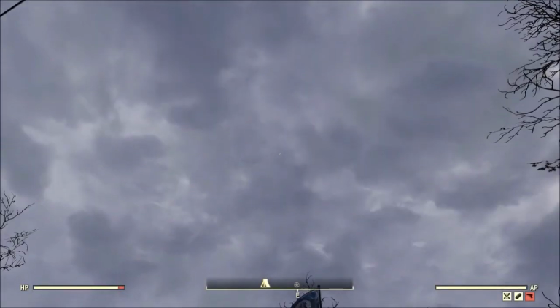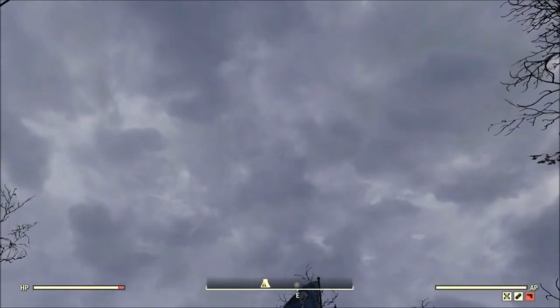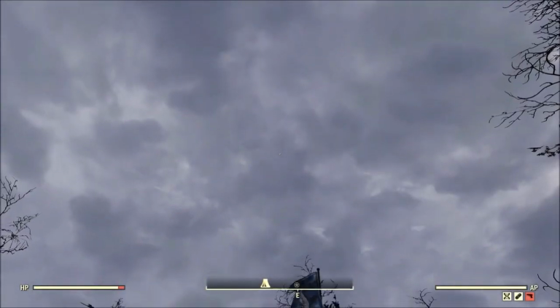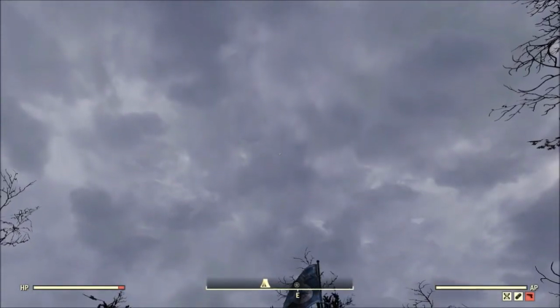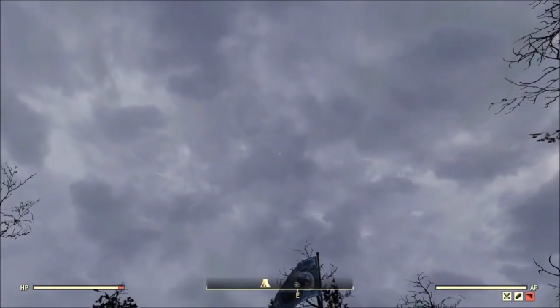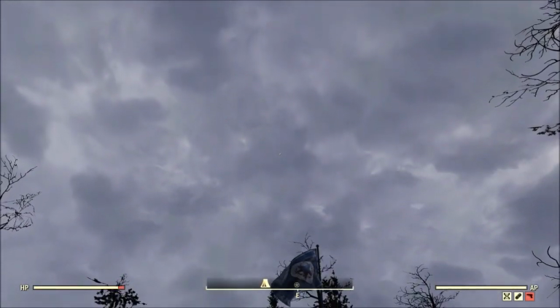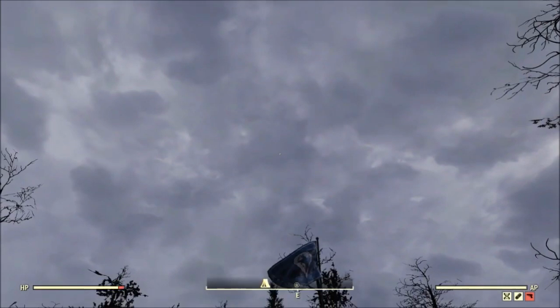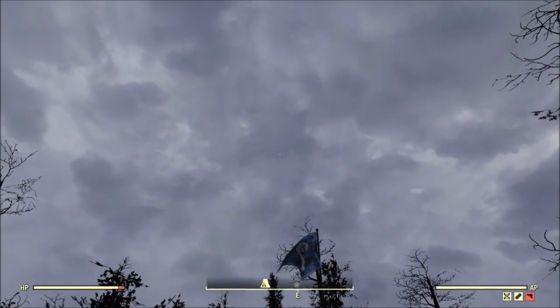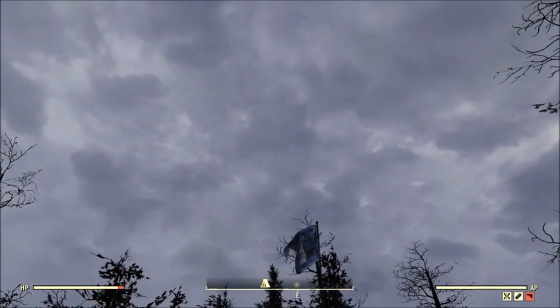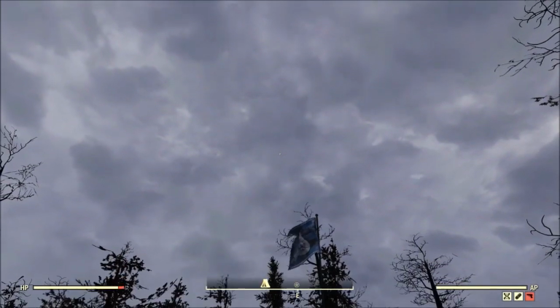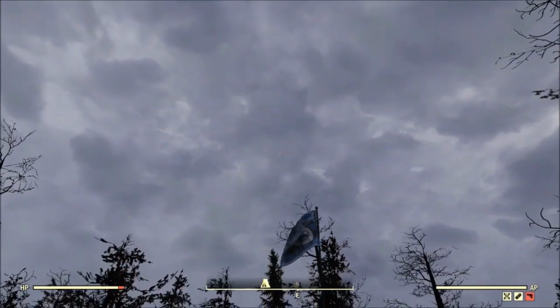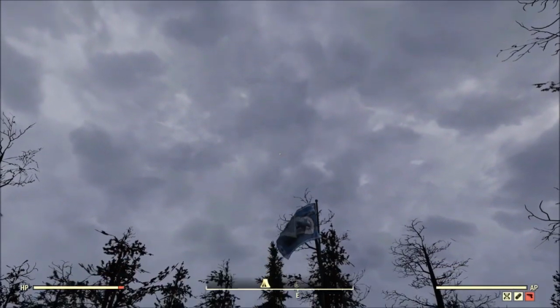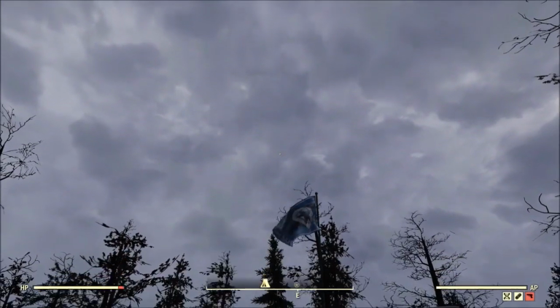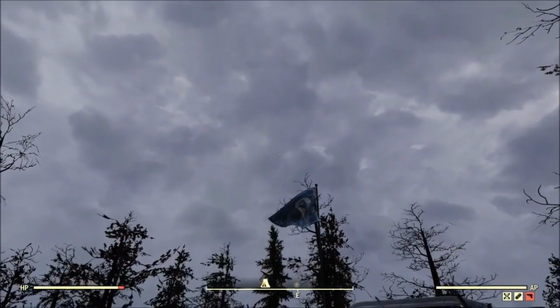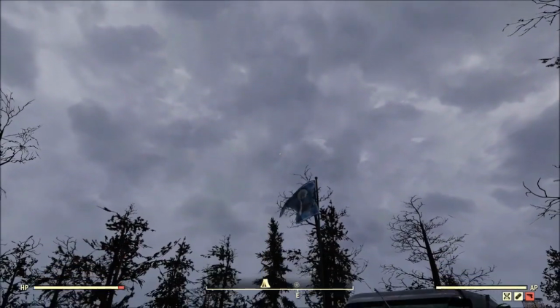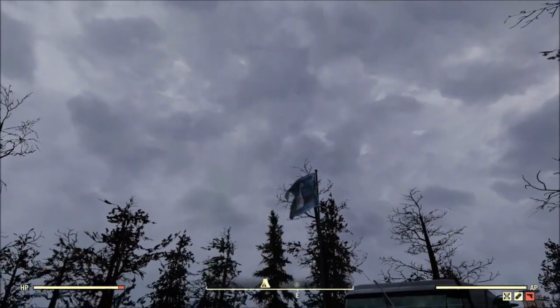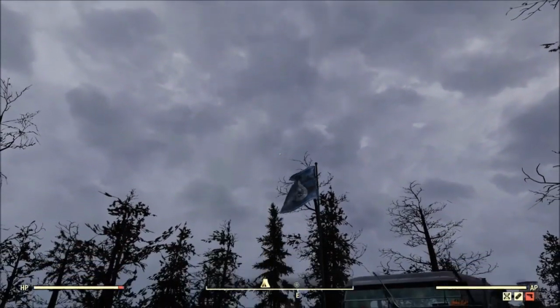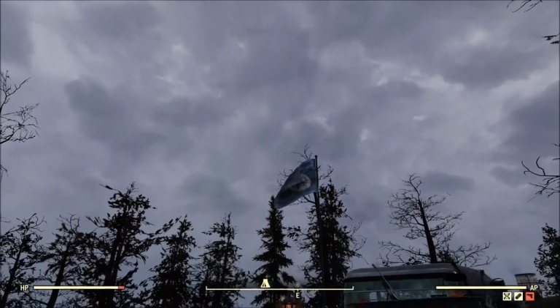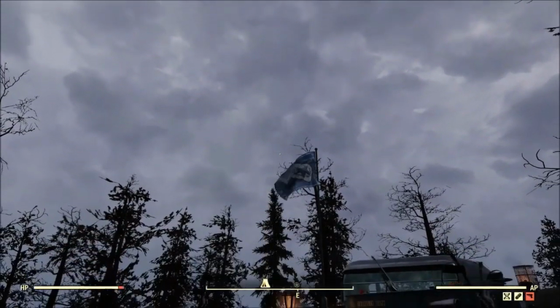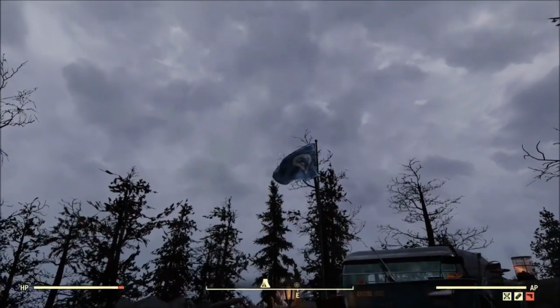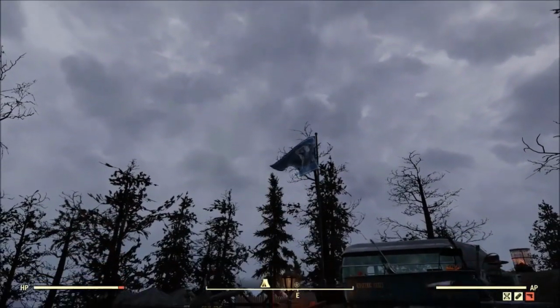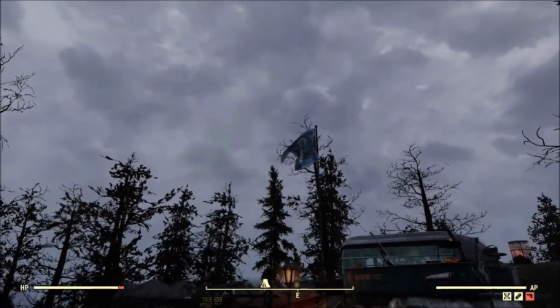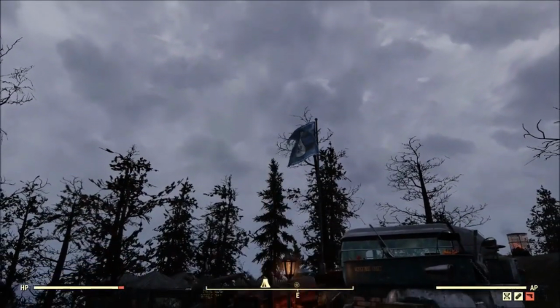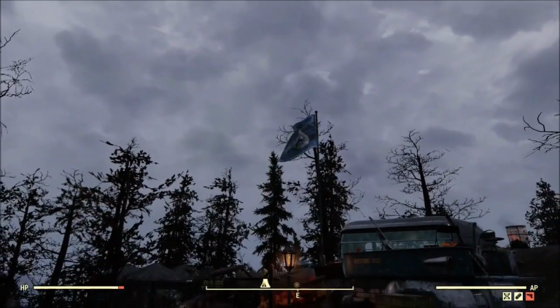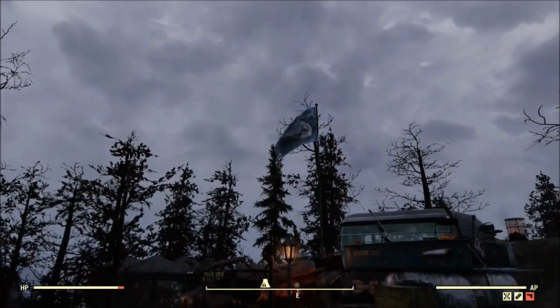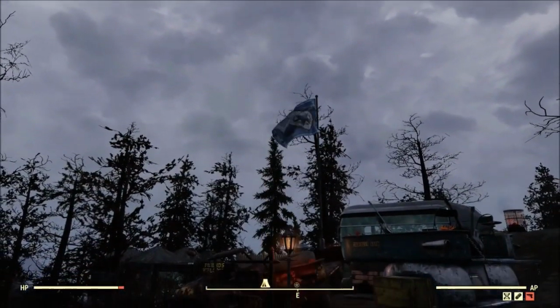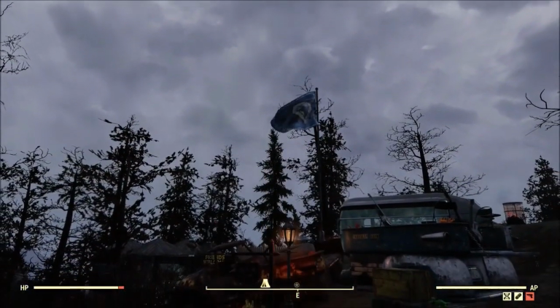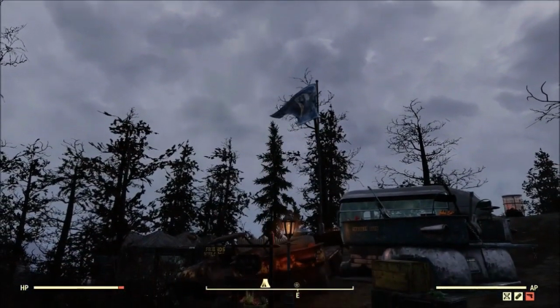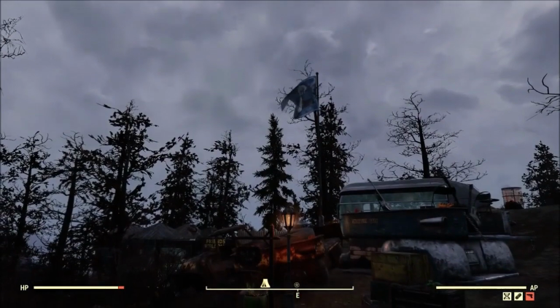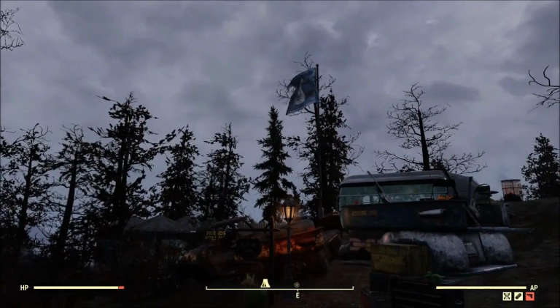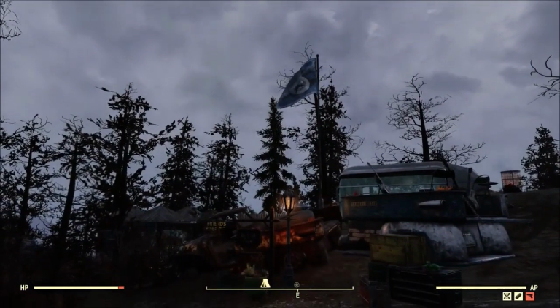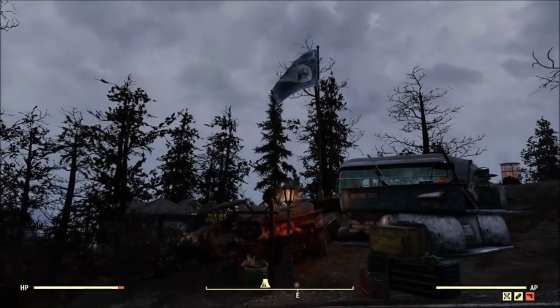Welcome one and all, I'm Decoy back with our new camp of the week, and this time we're checking out Gambit's camp.